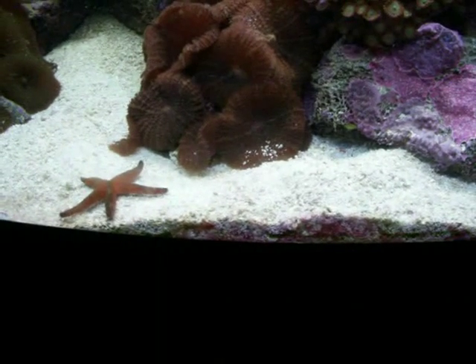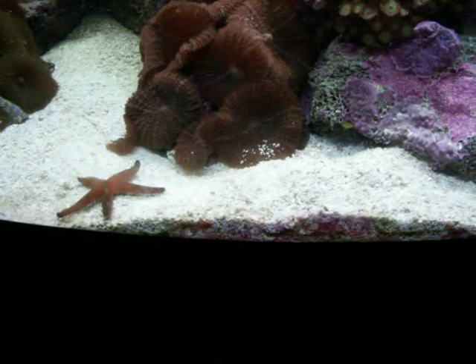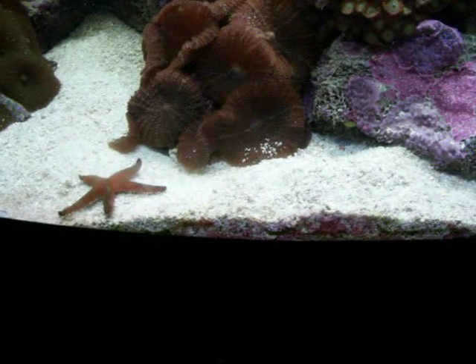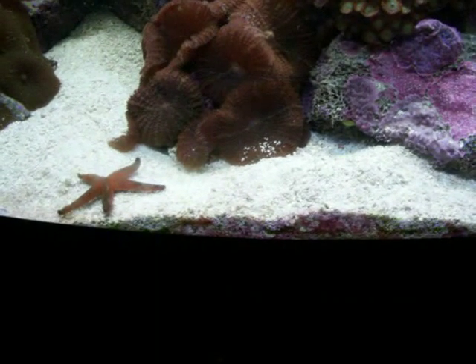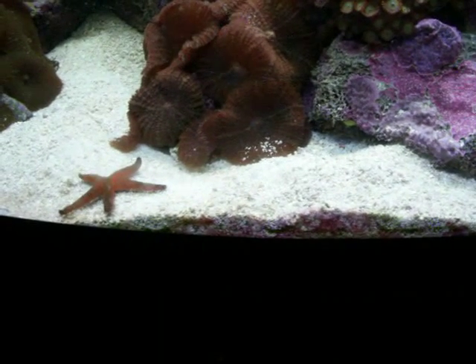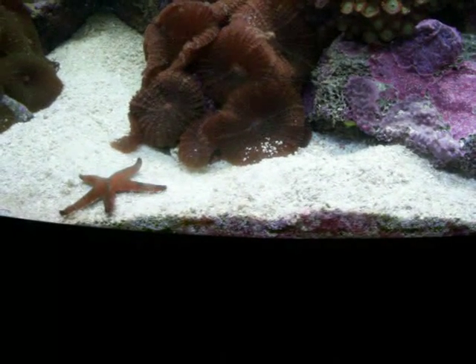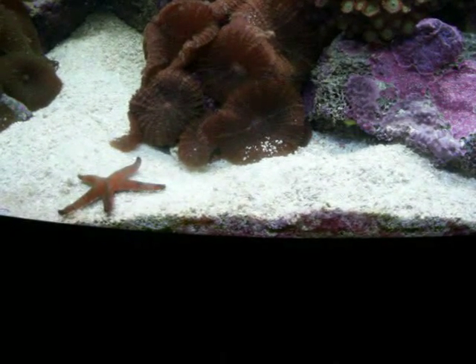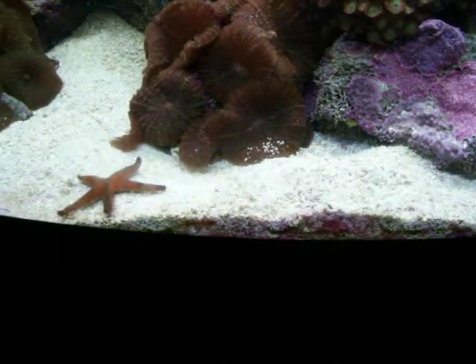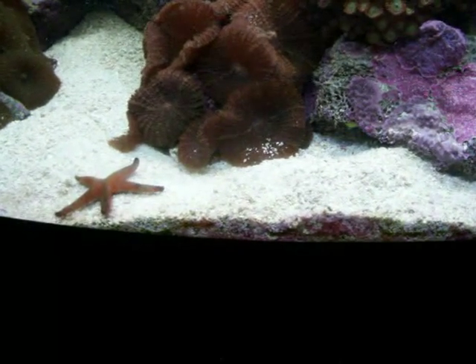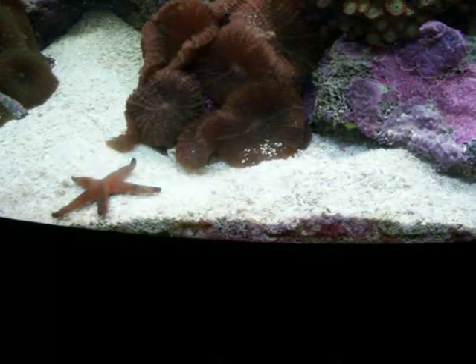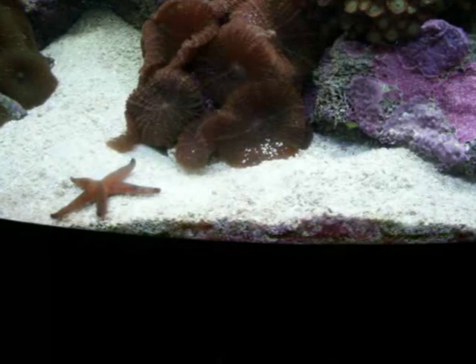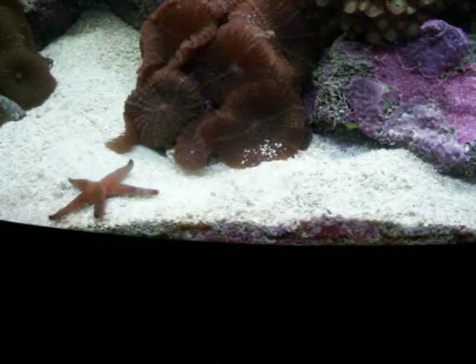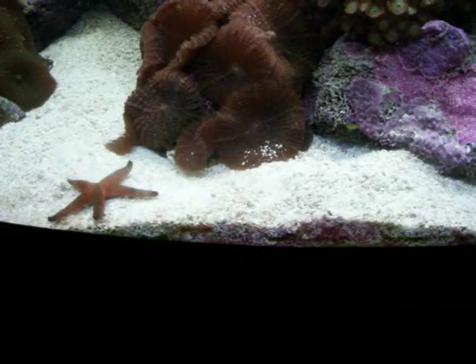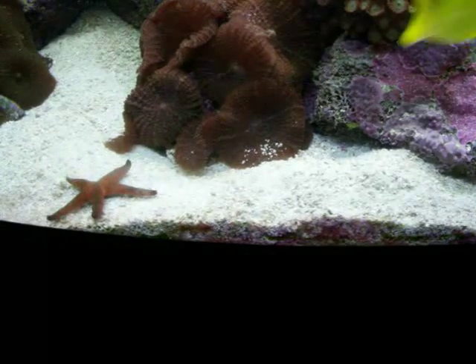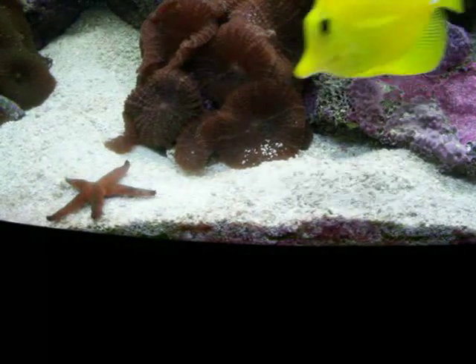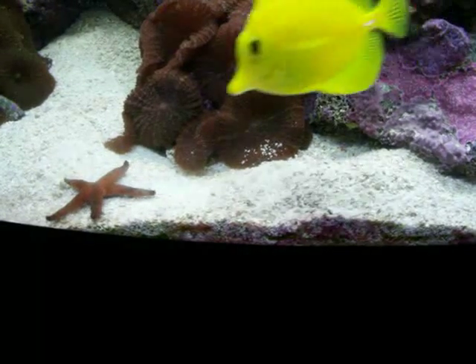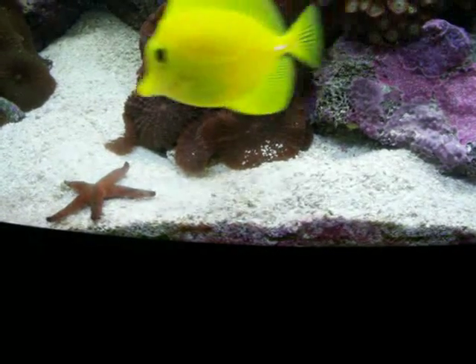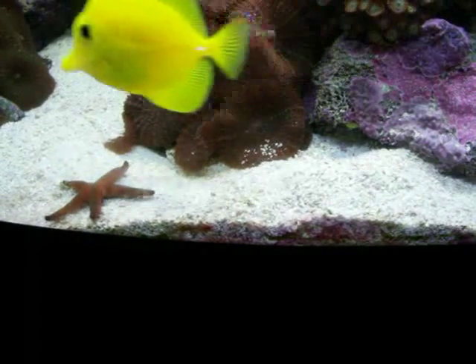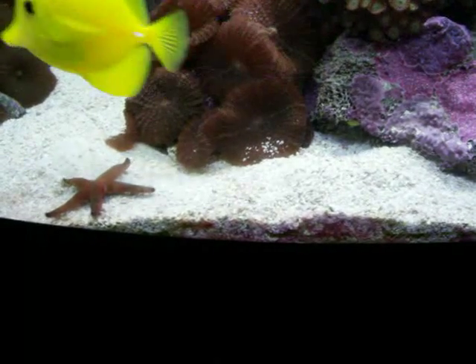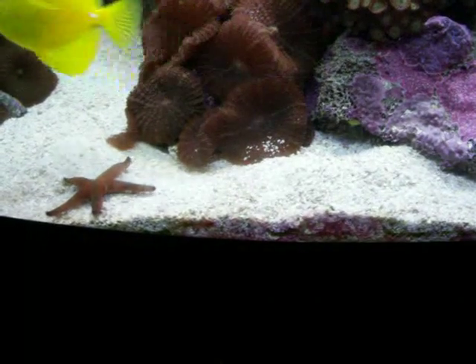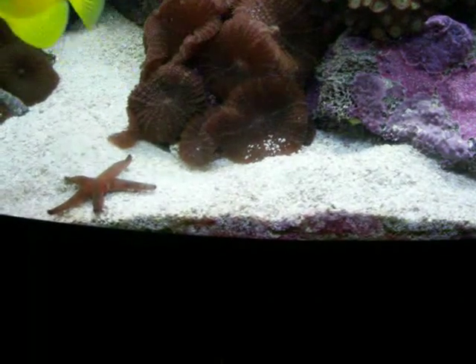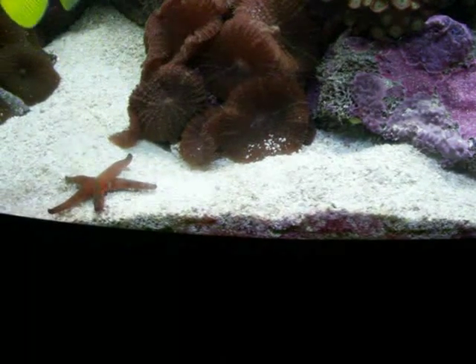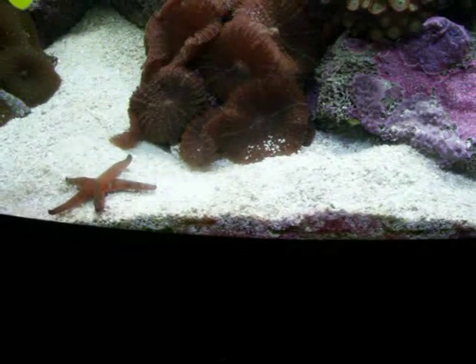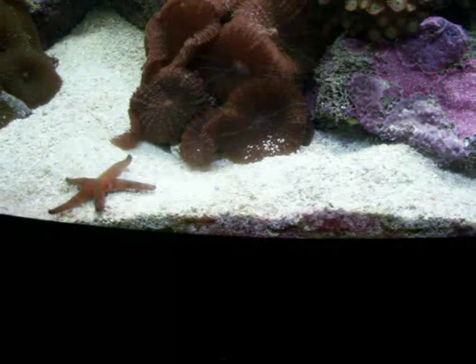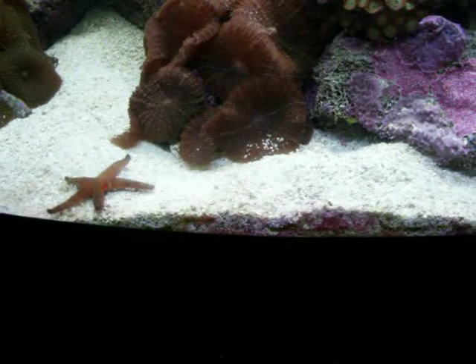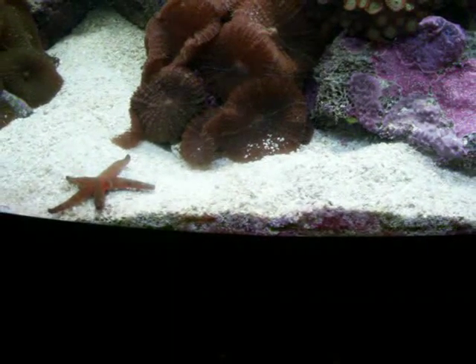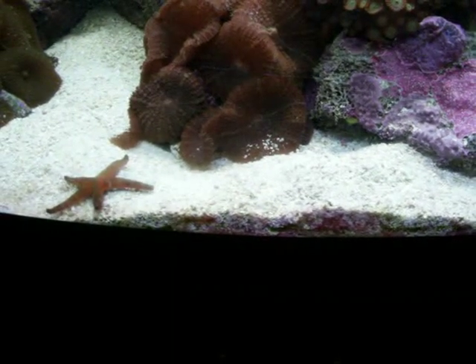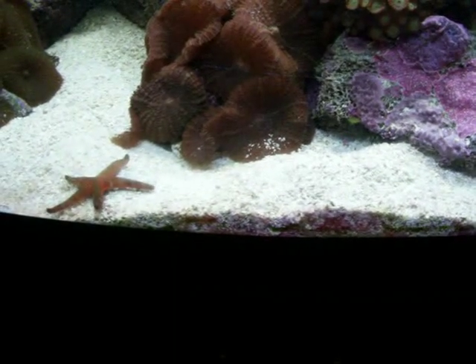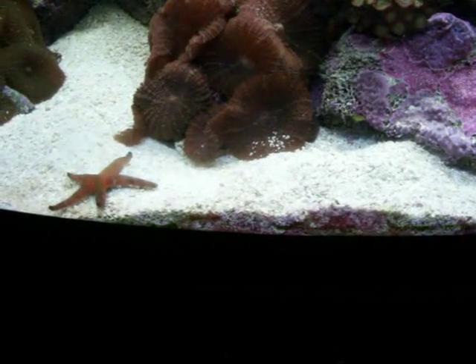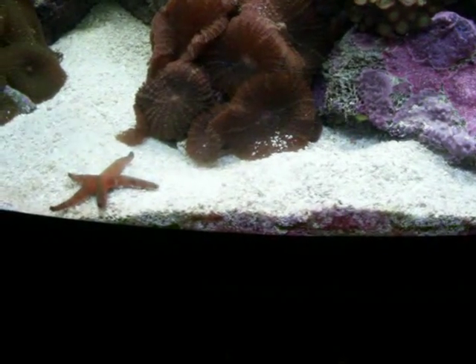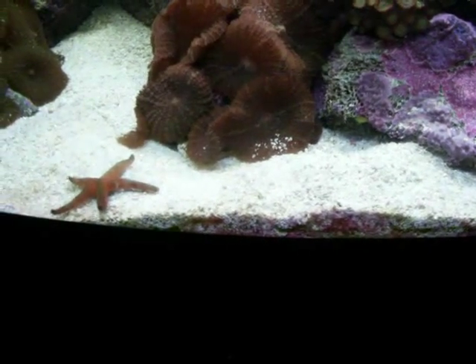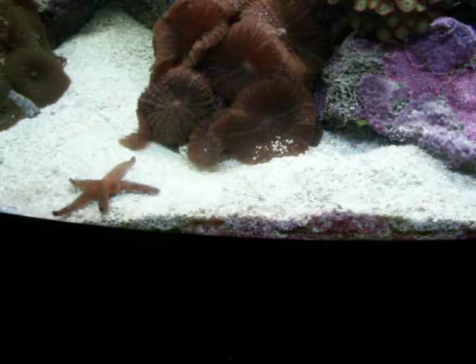It's a good starfish. They usually cost around $14 to $15, so not a whole lot.